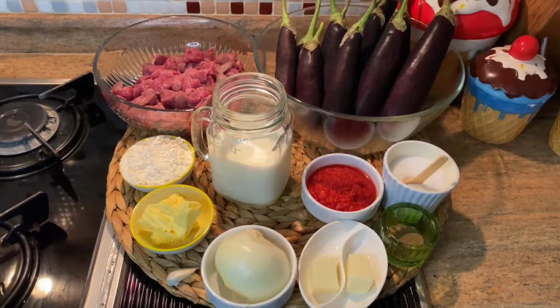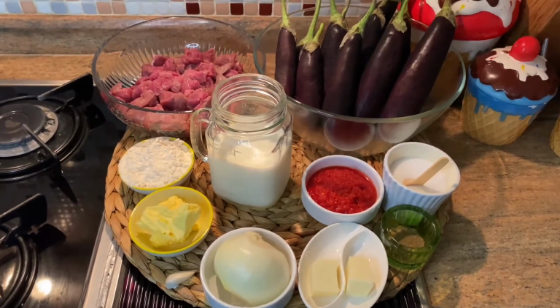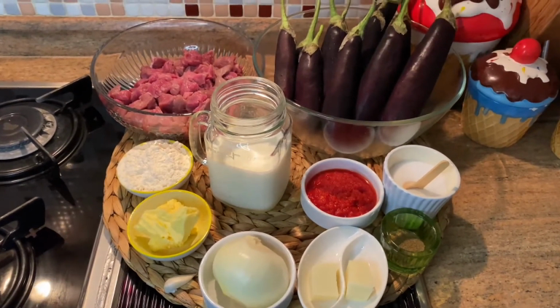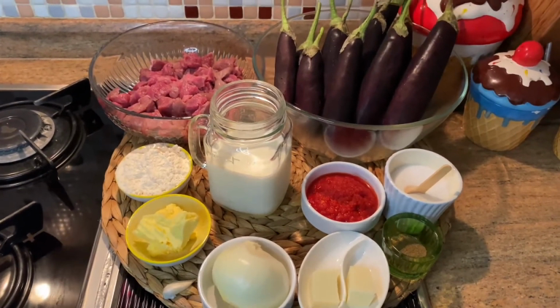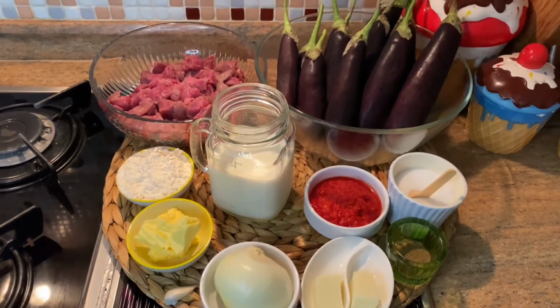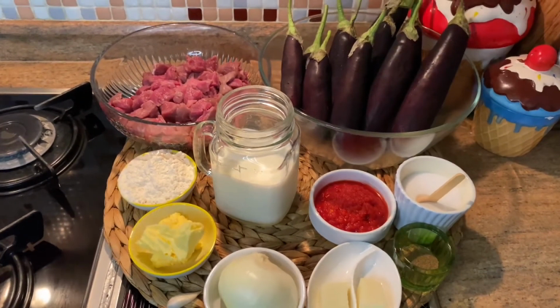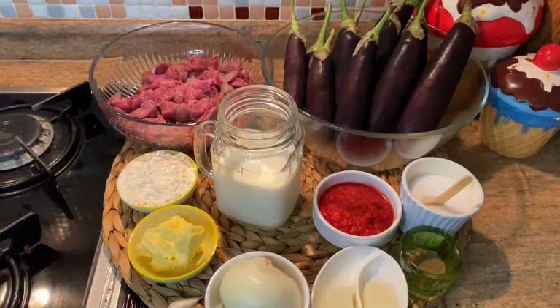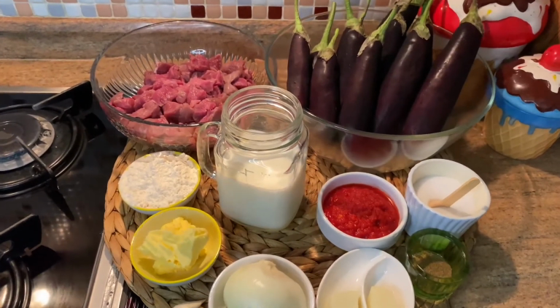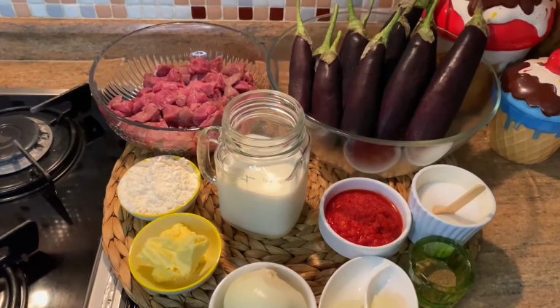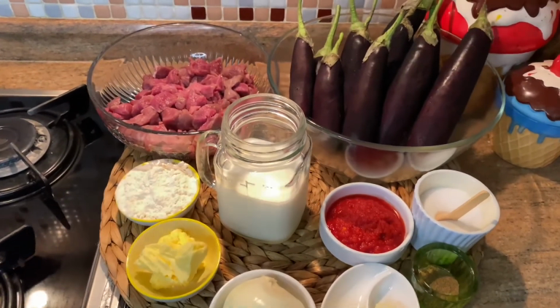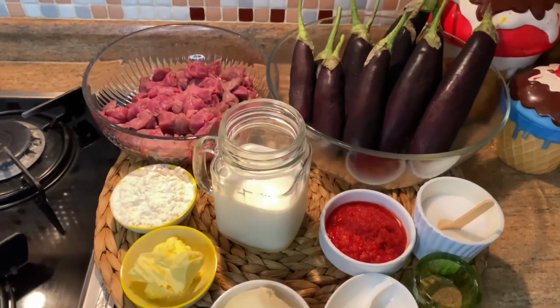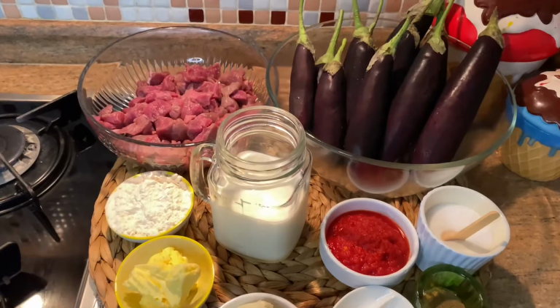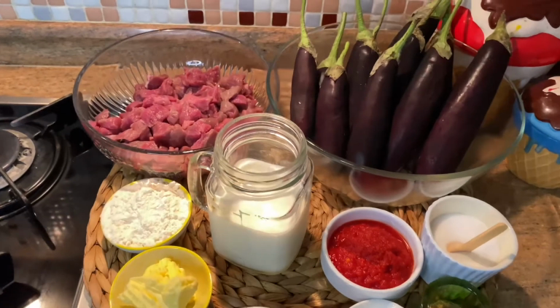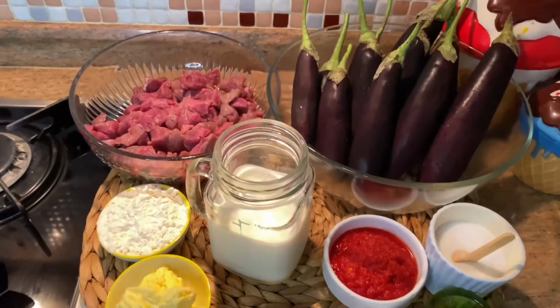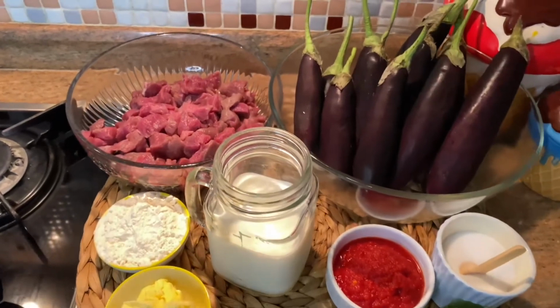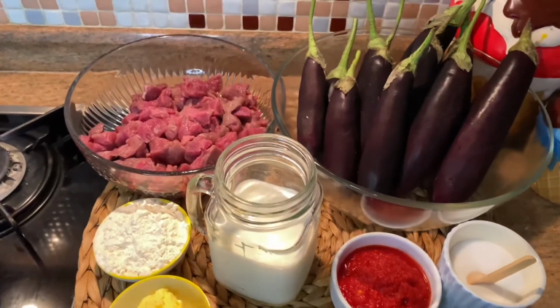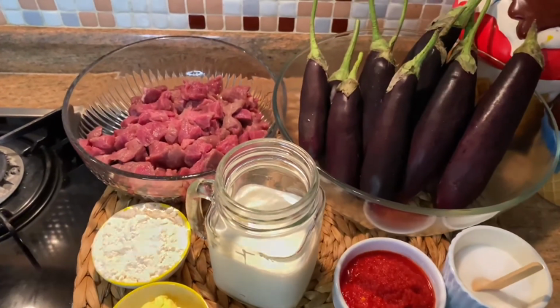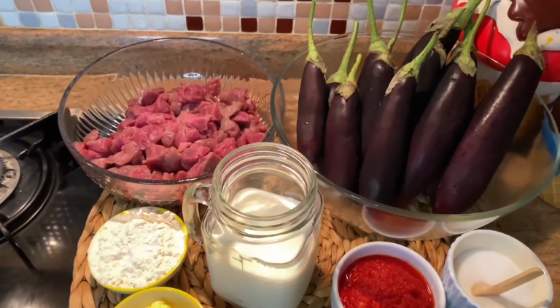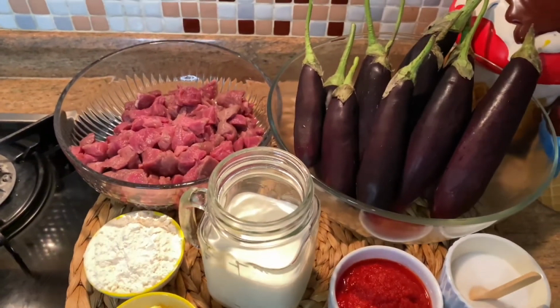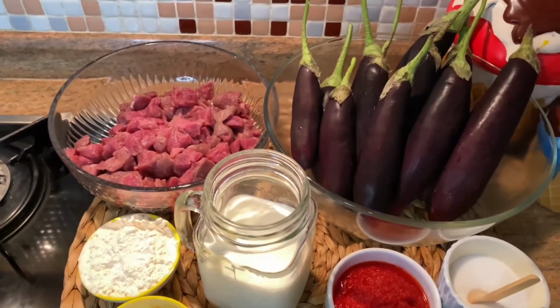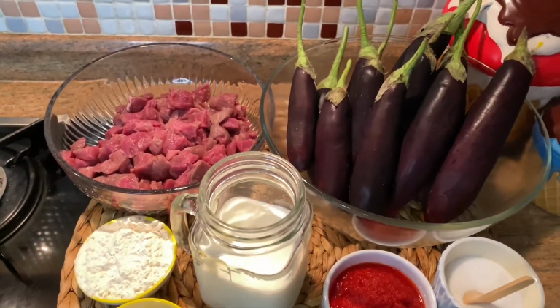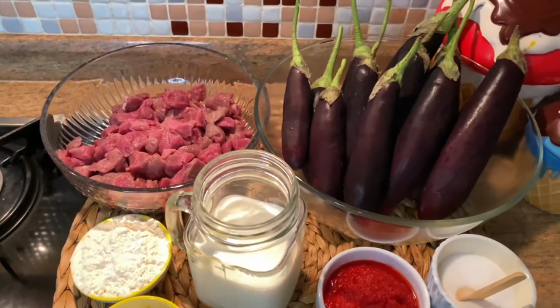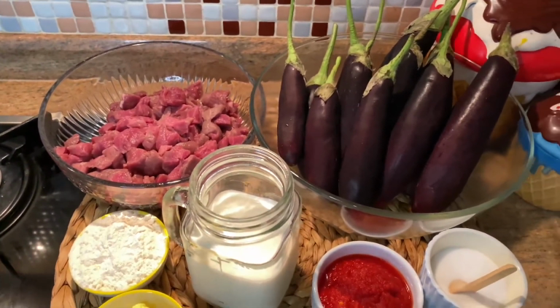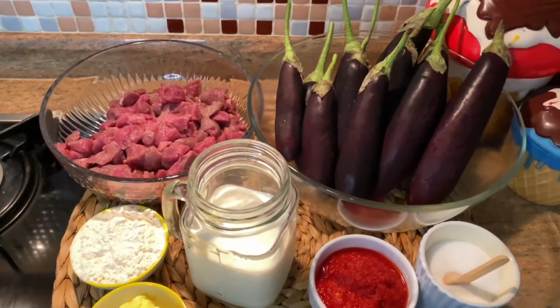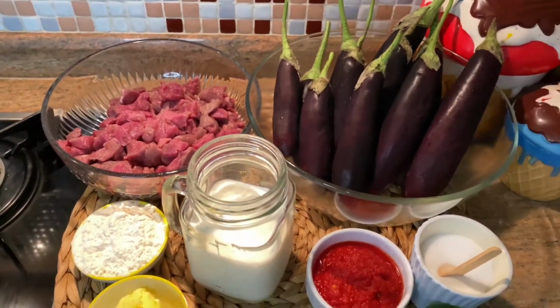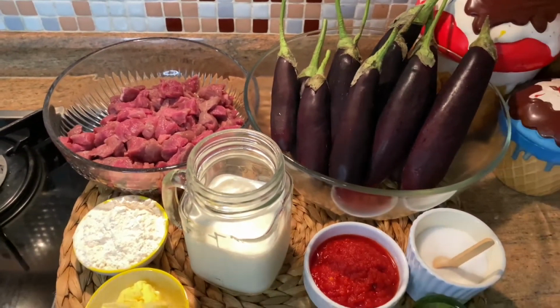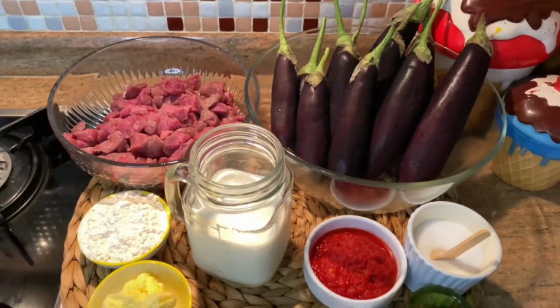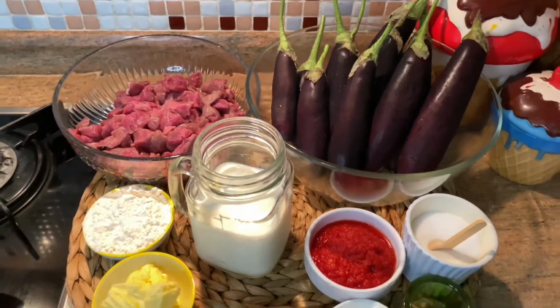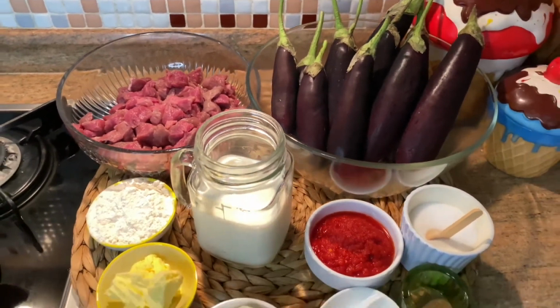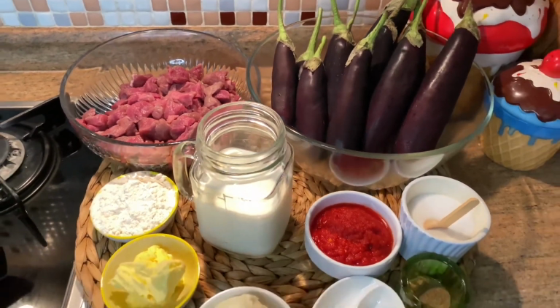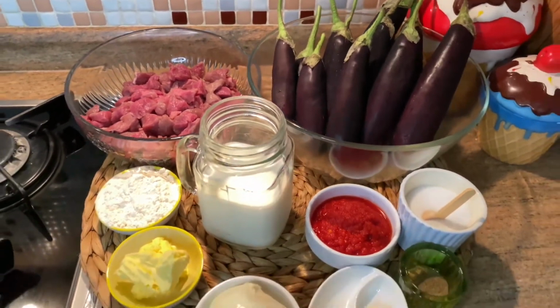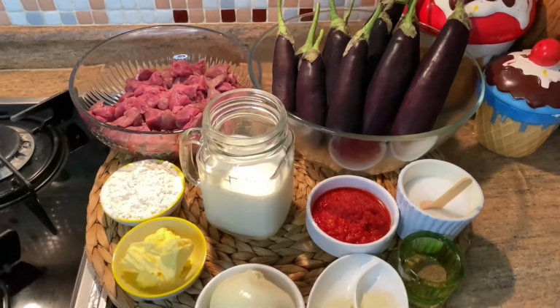We will use beef meat, eggplant, milk, tomato paste, salt, pepper, onion, garlic, butter and flour.